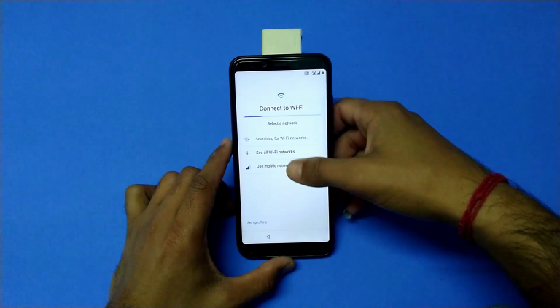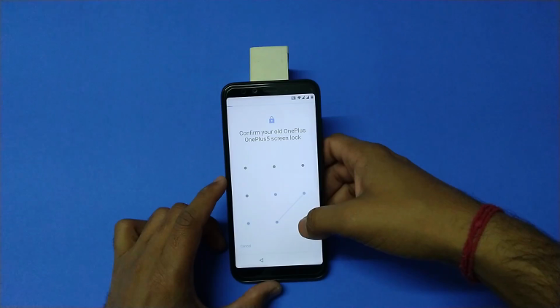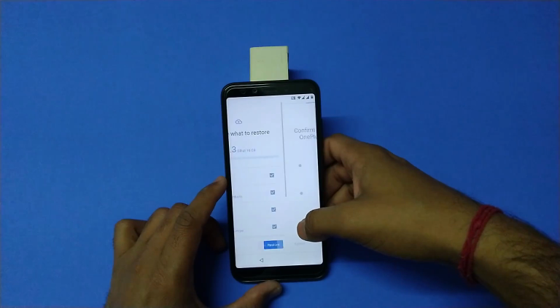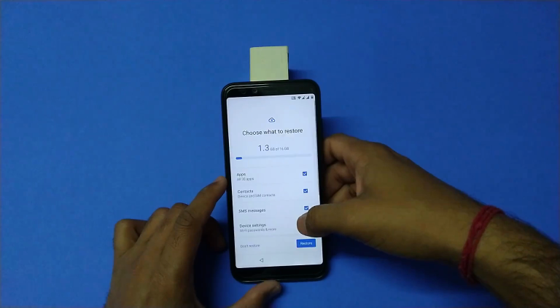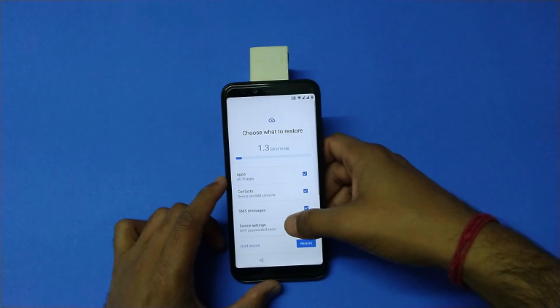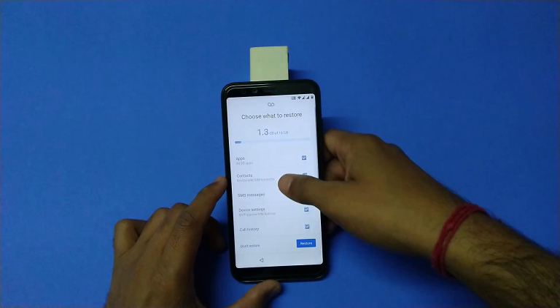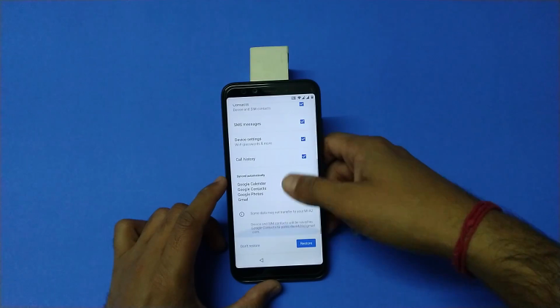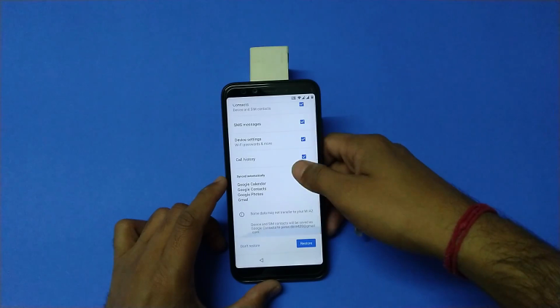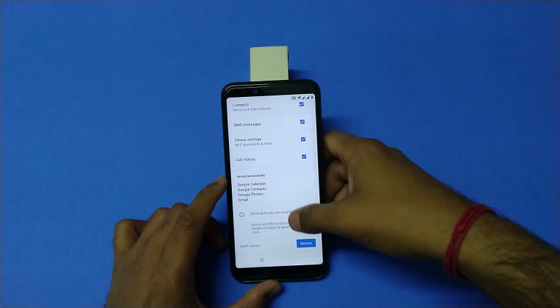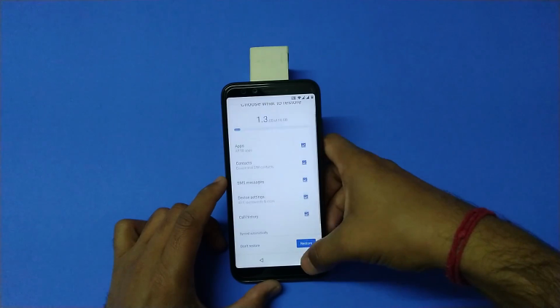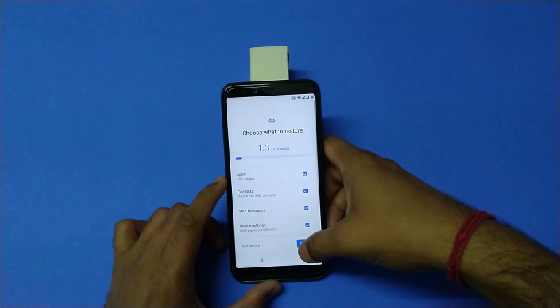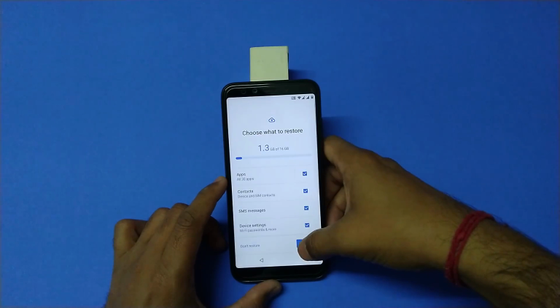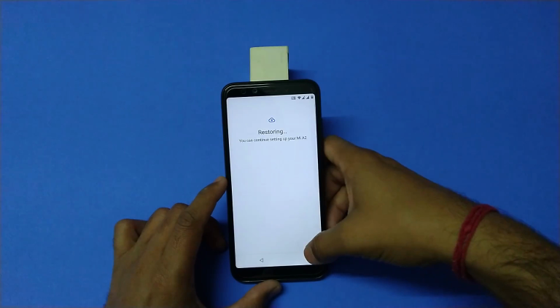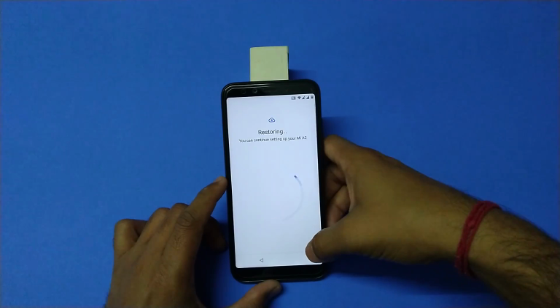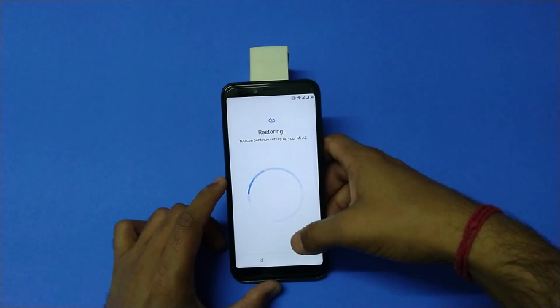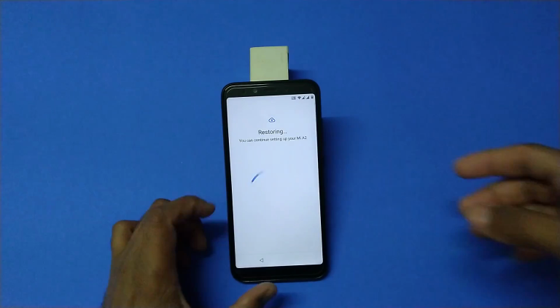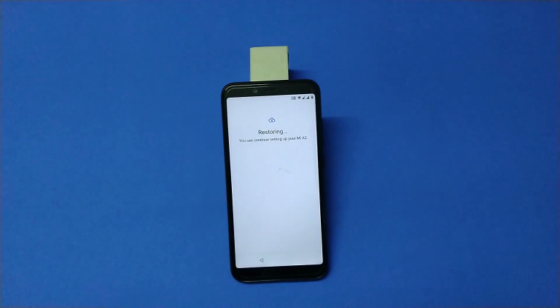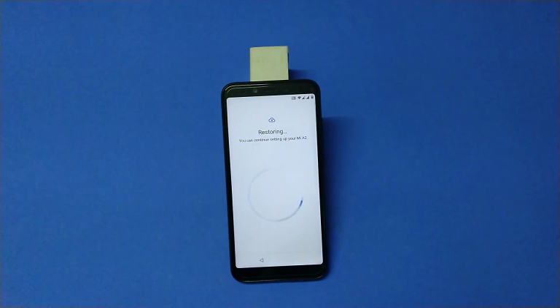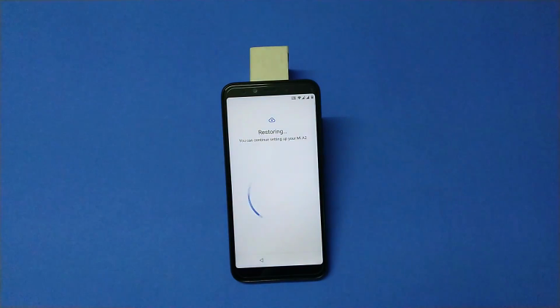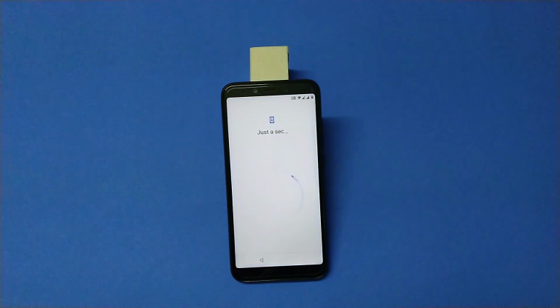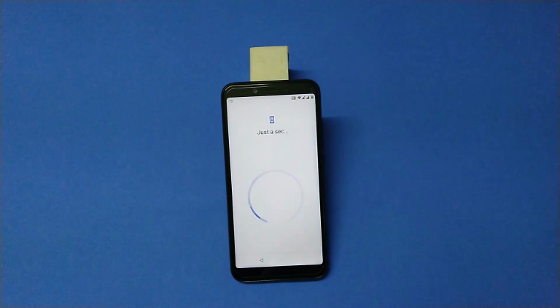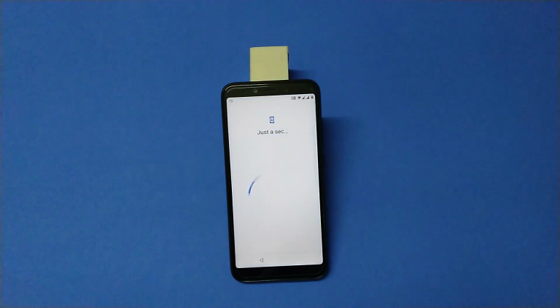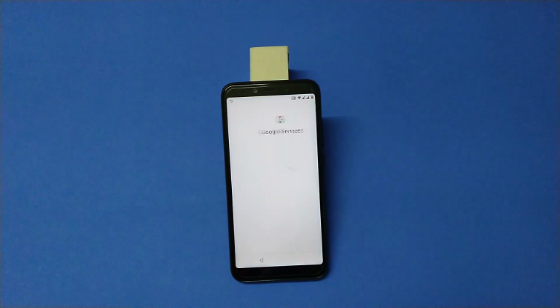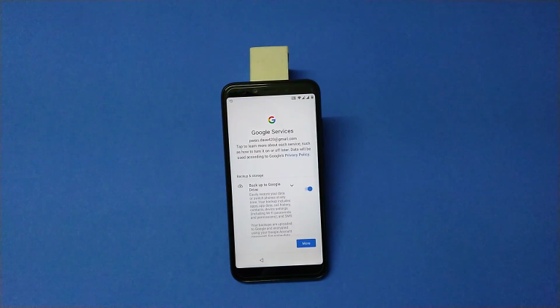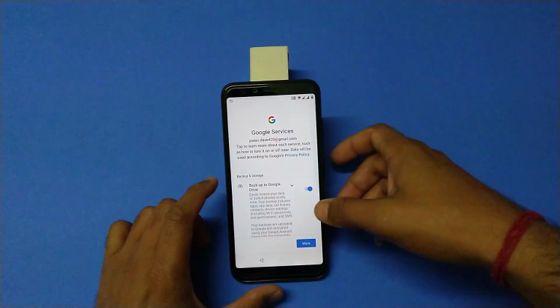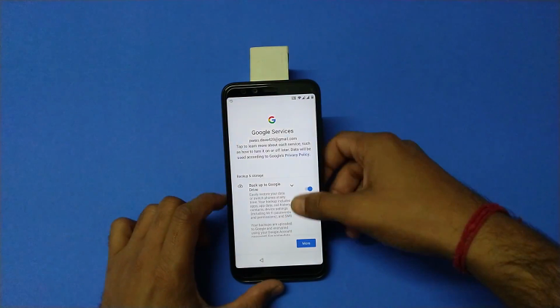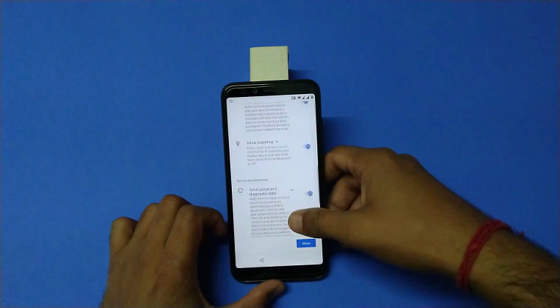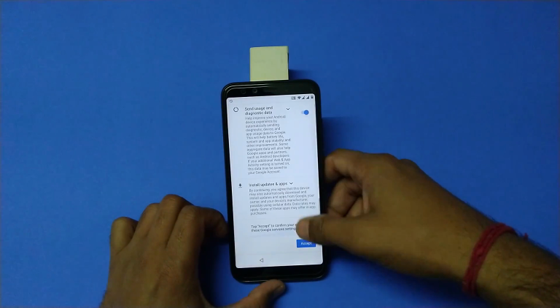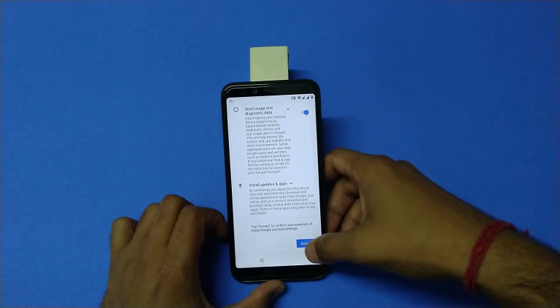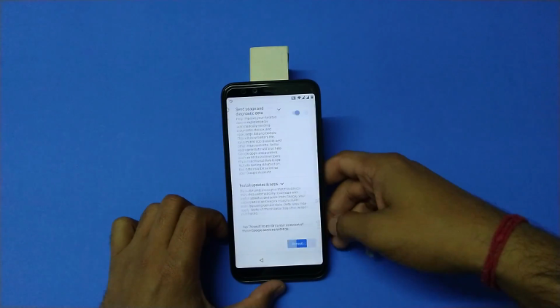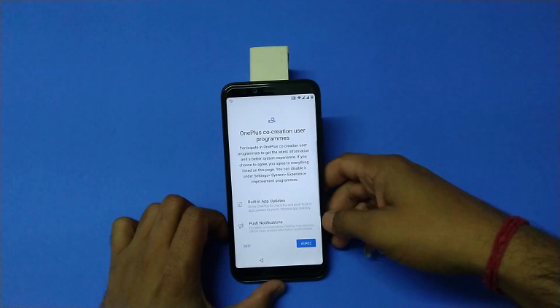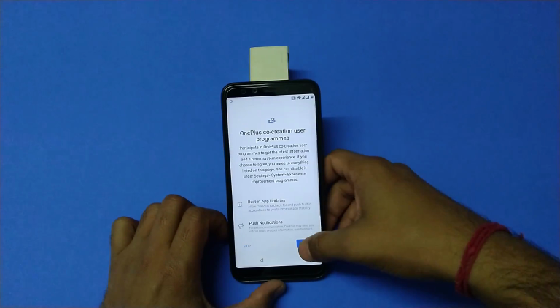Once you're done, you can set up your new ROM as well as restore from your Google backup.